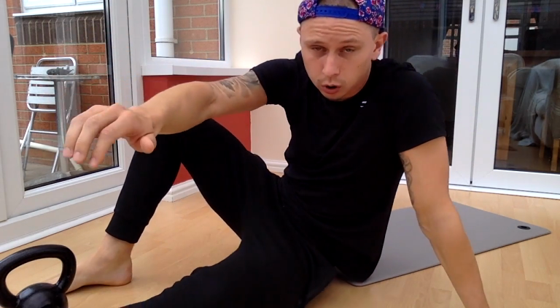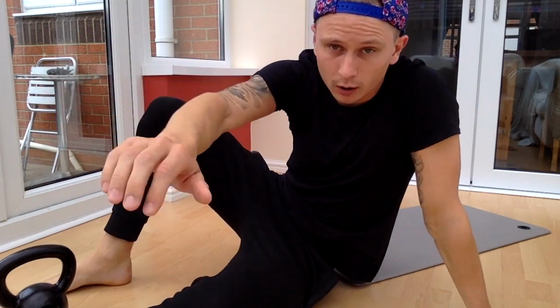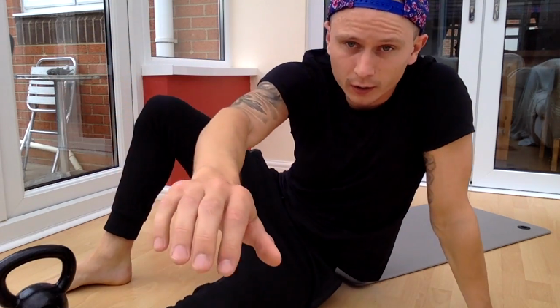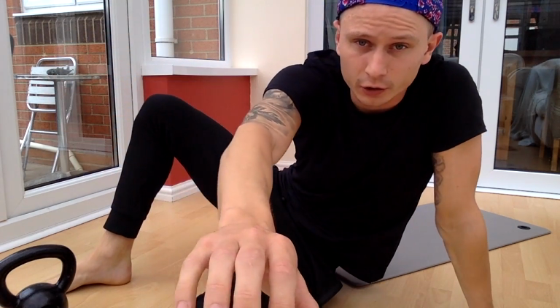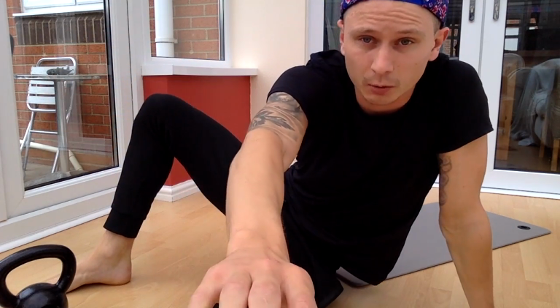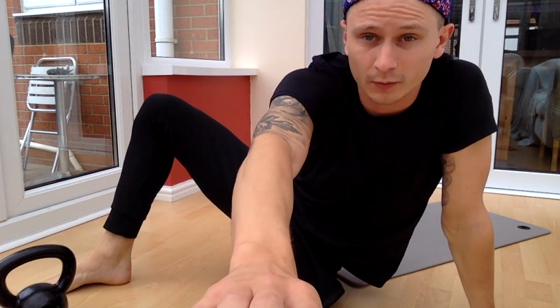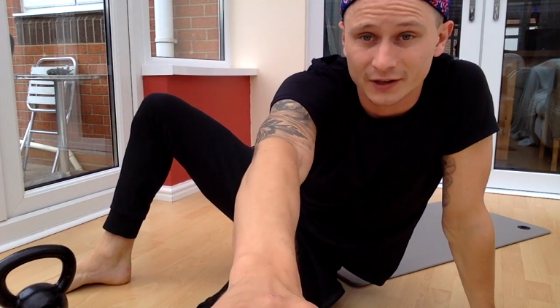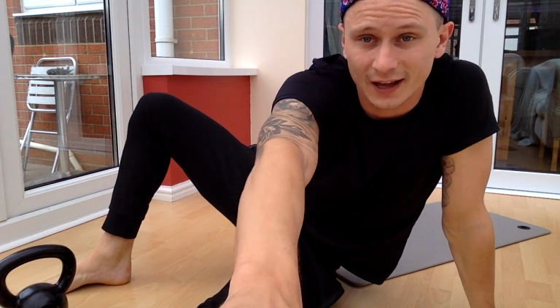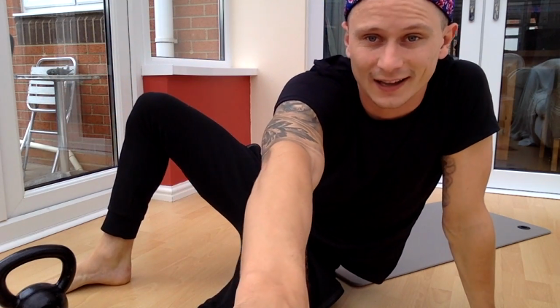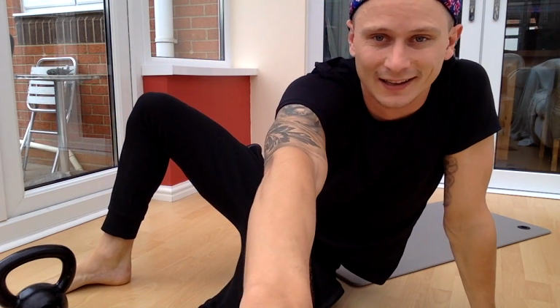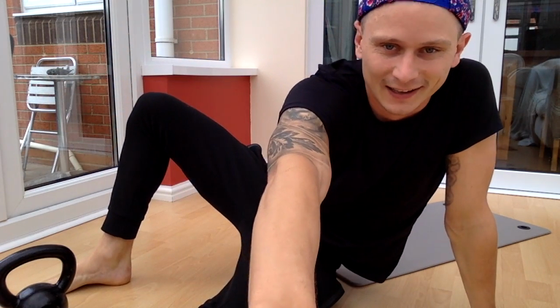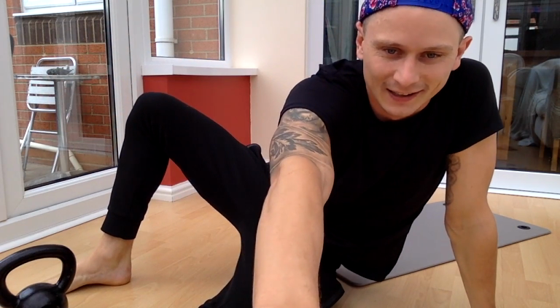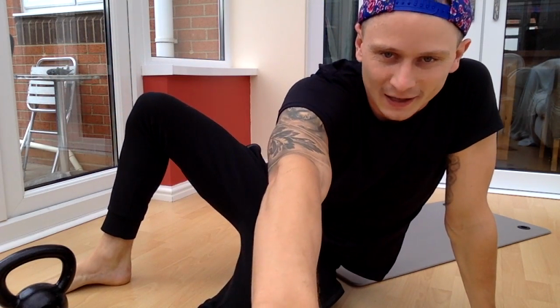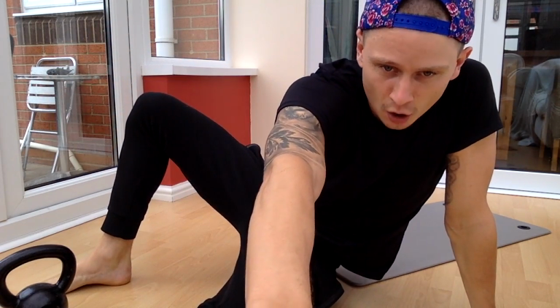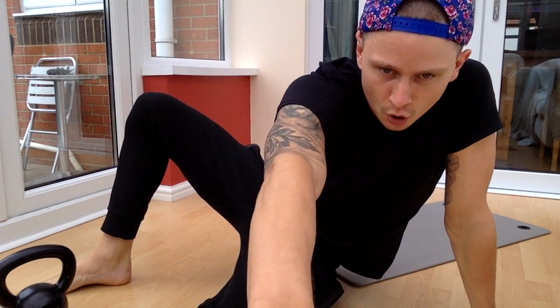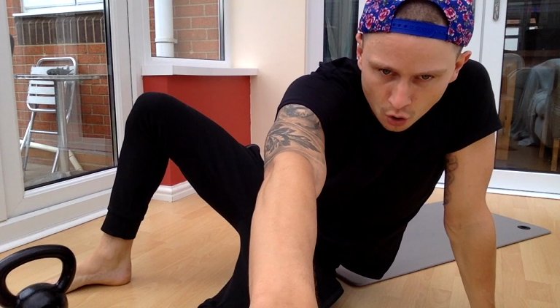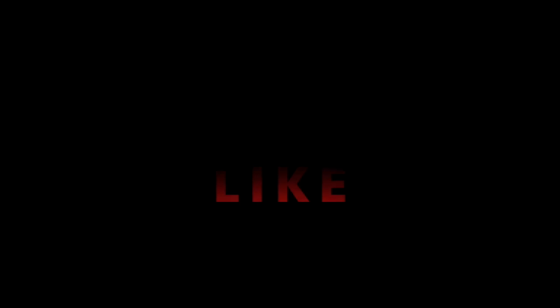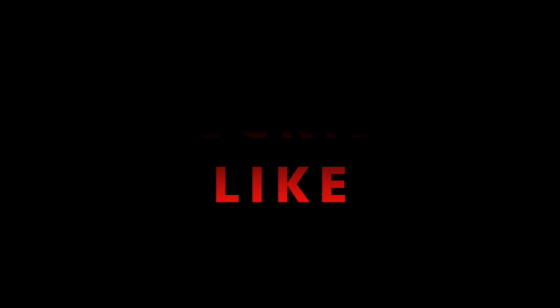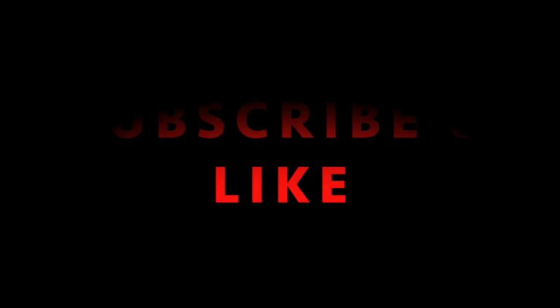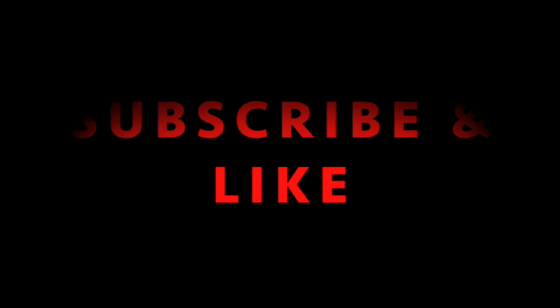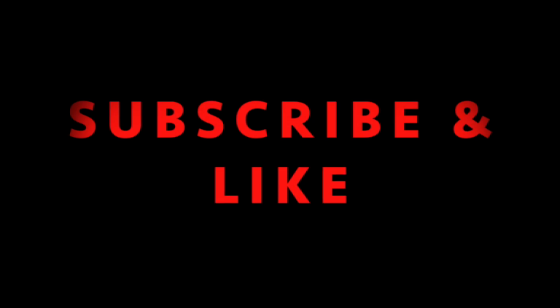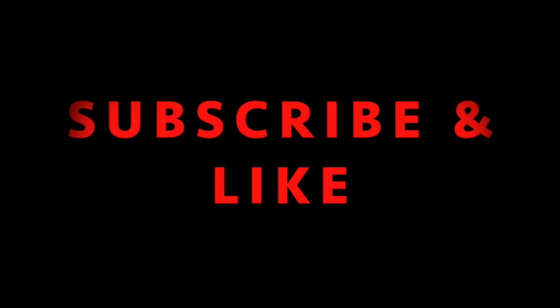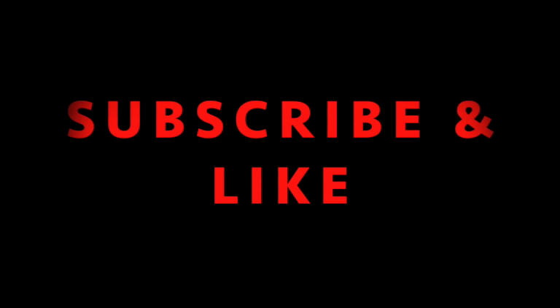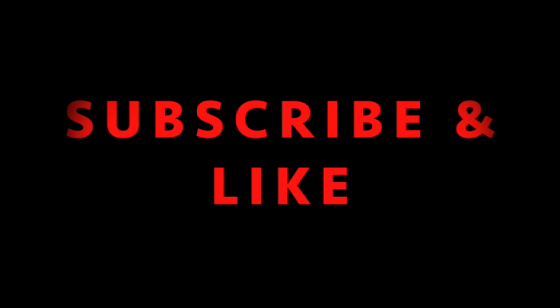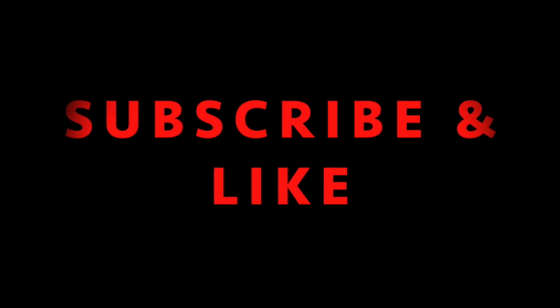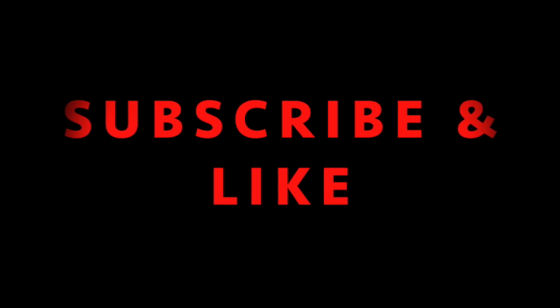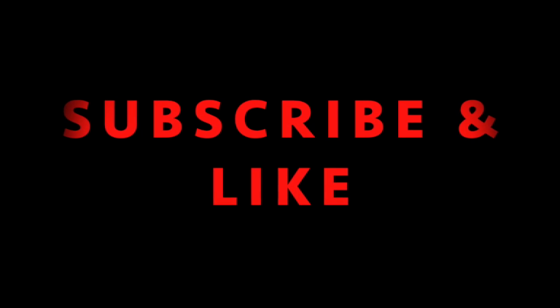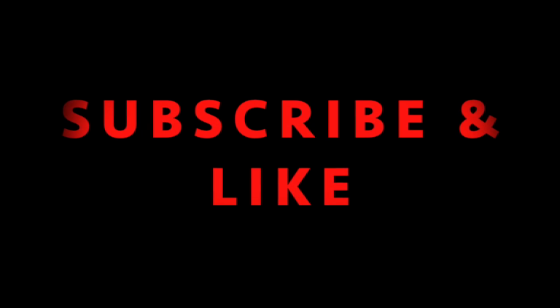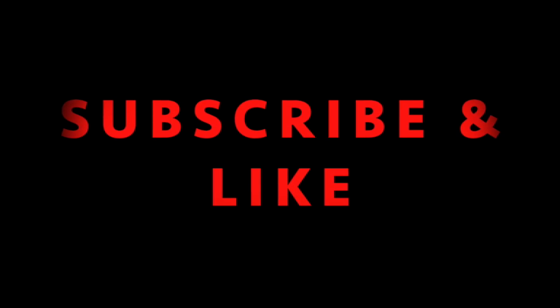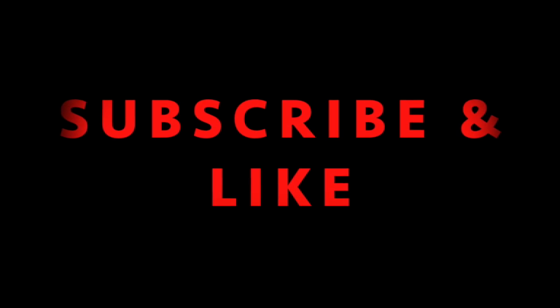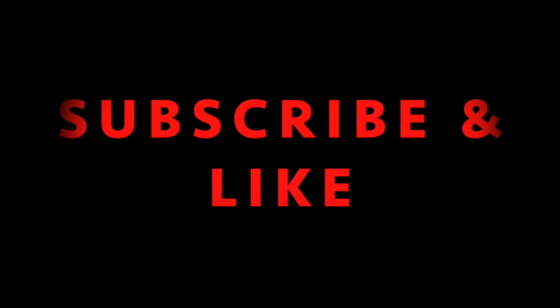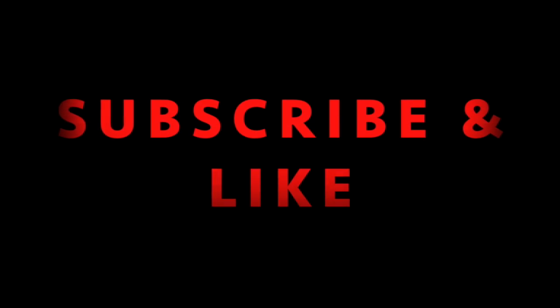Good job if you managed that. Subscribe and like — see you soon.